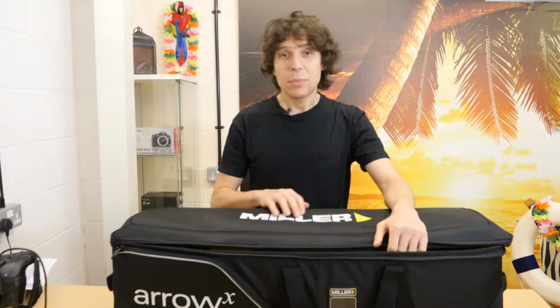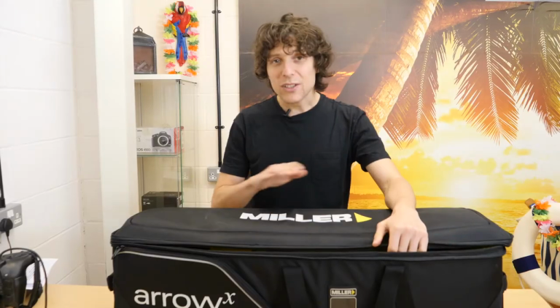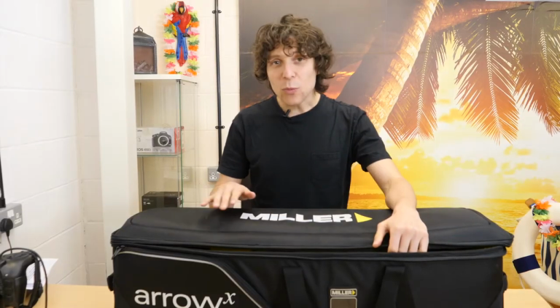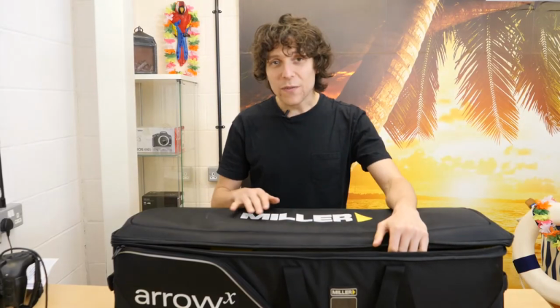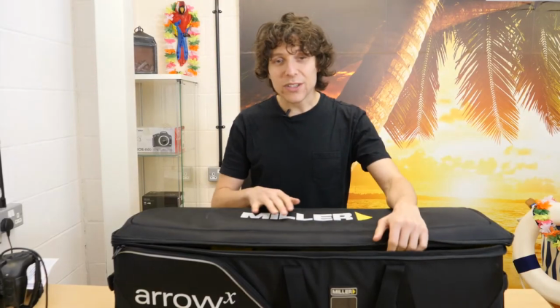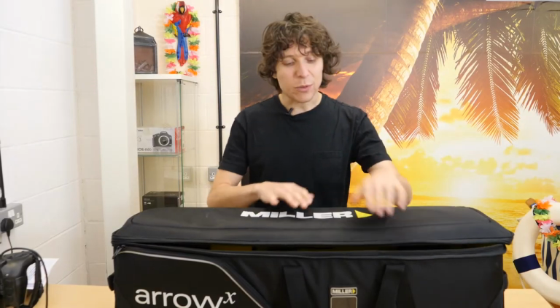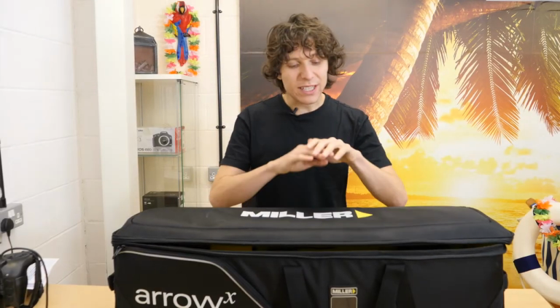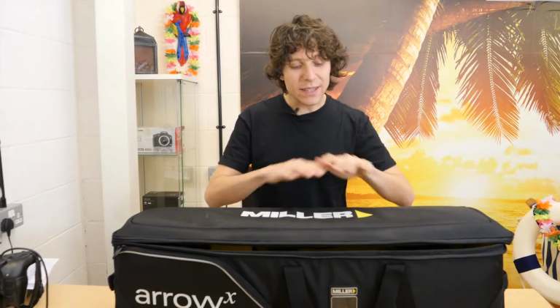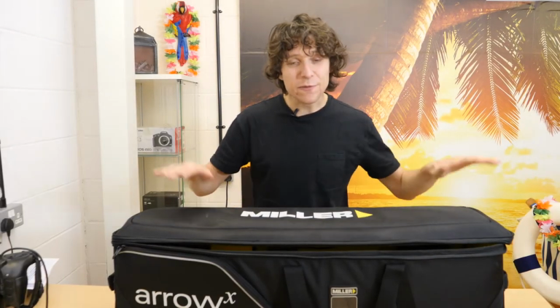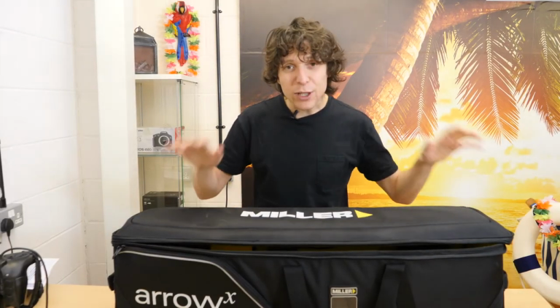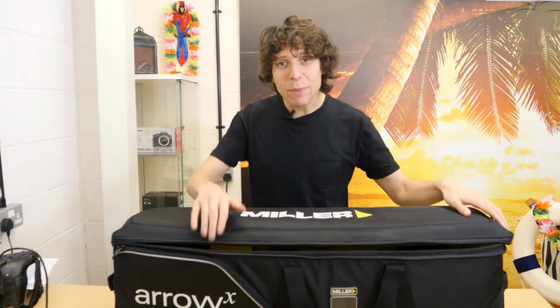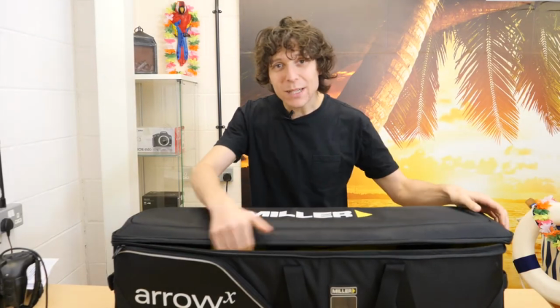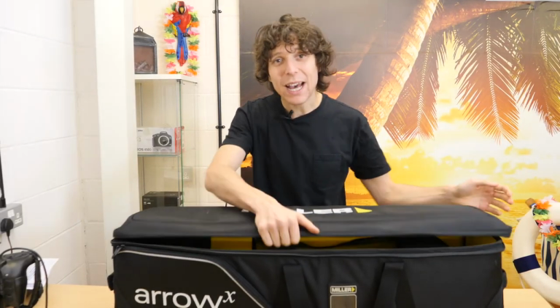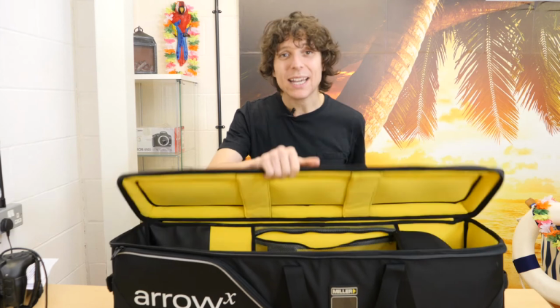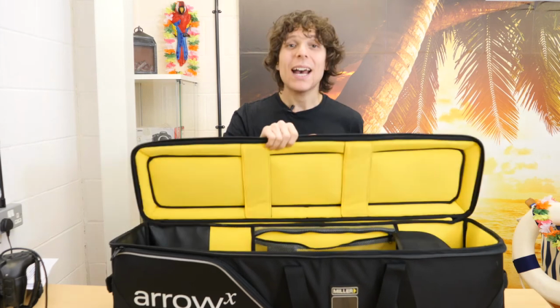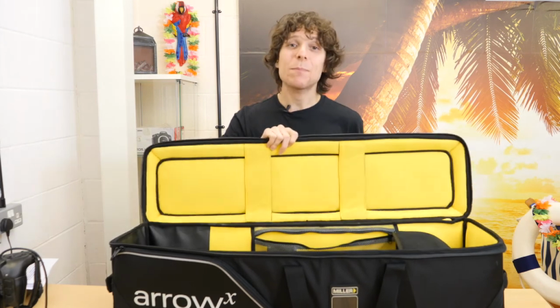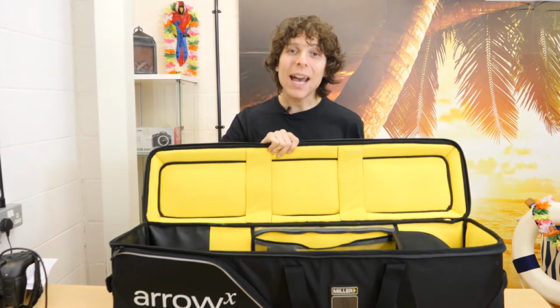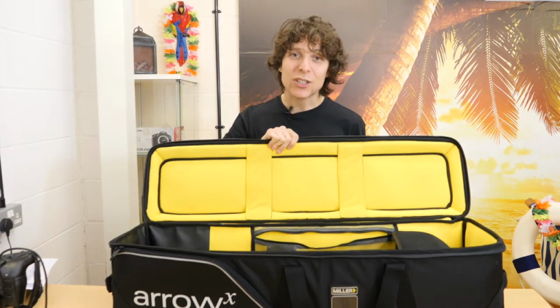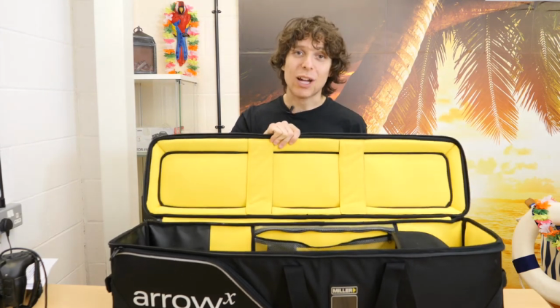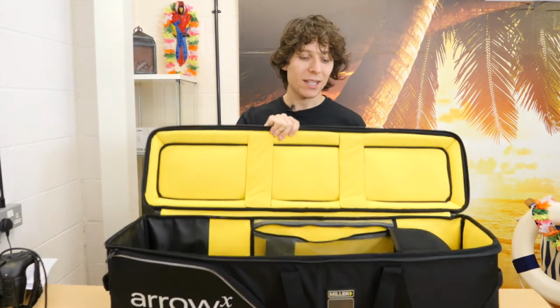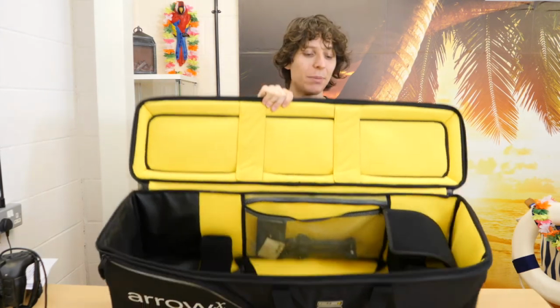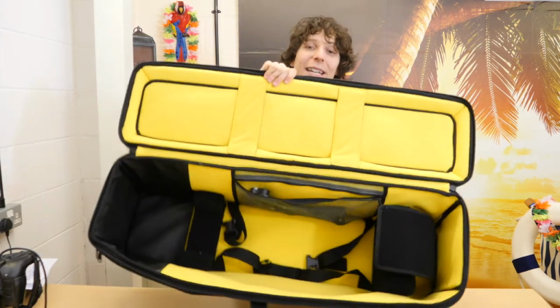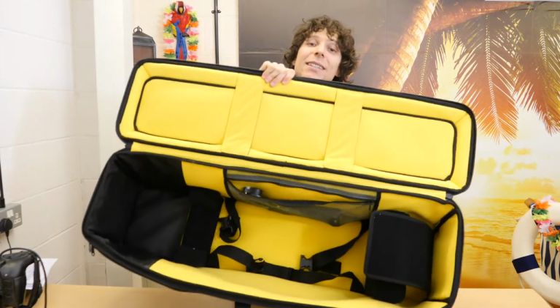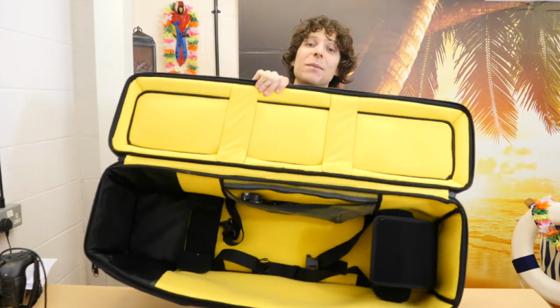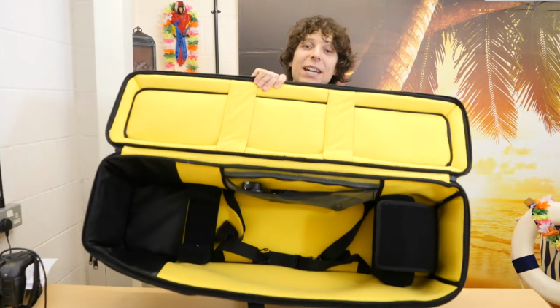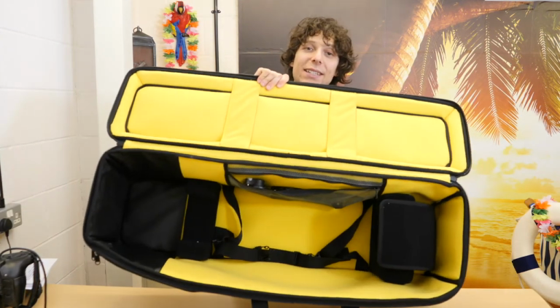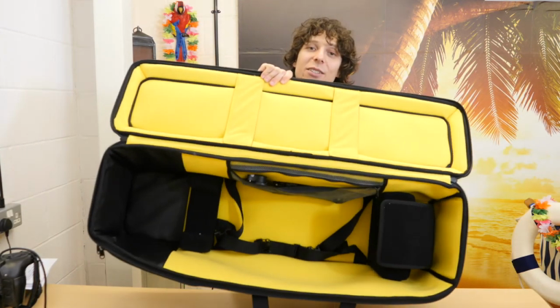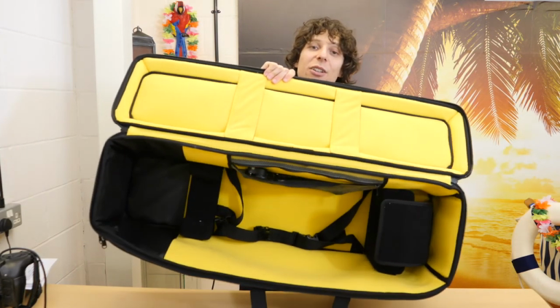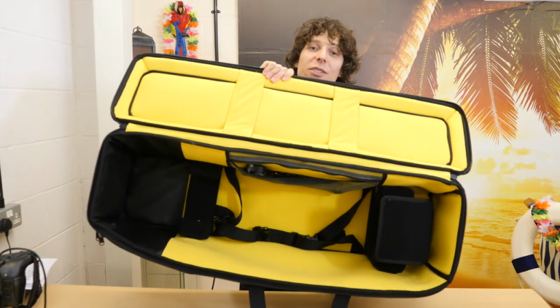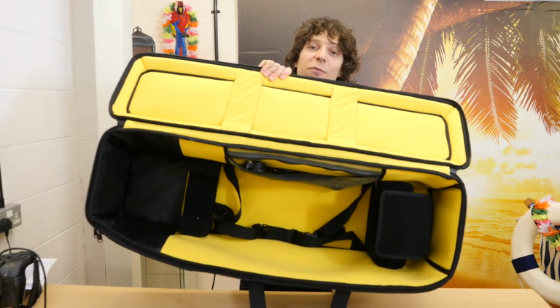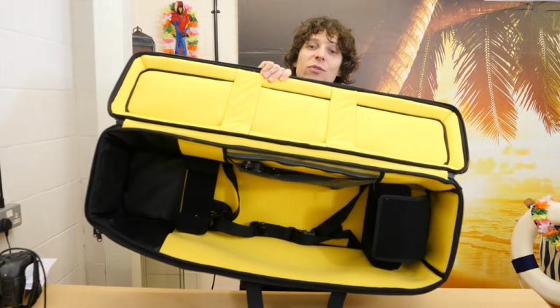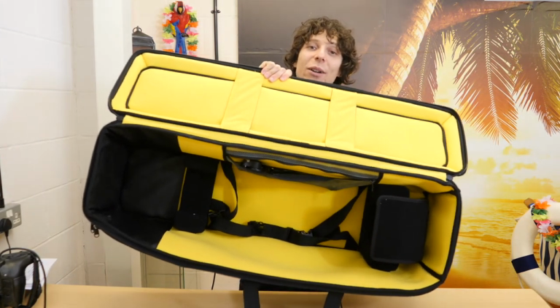But that's not where the fun stops — this fully padded bag has pack straps built into the bag, so none of your stuff moves around.